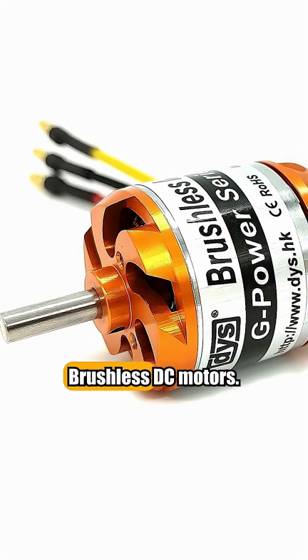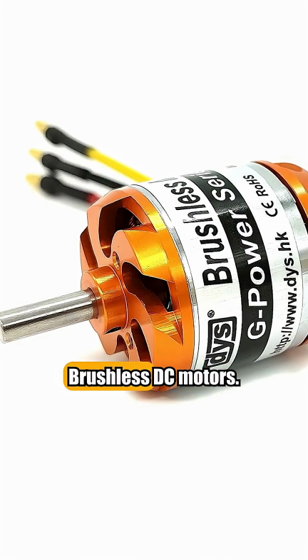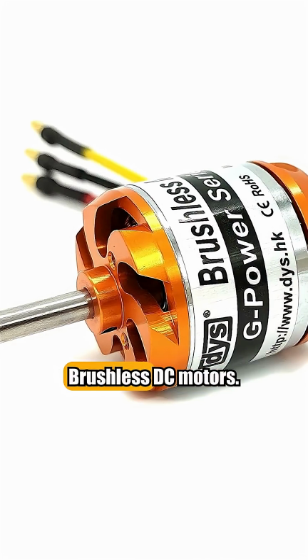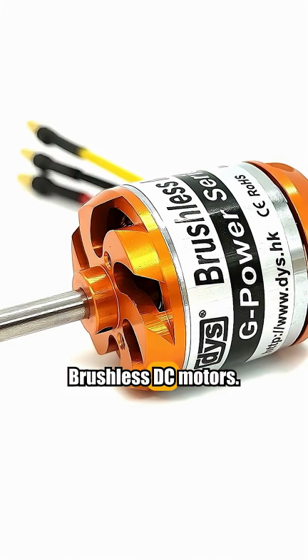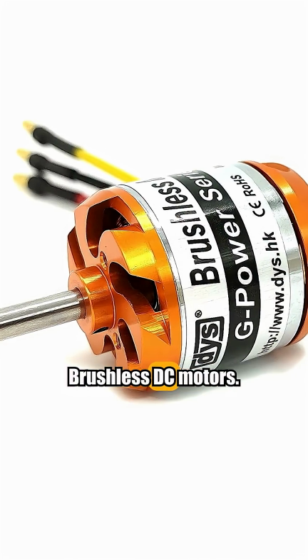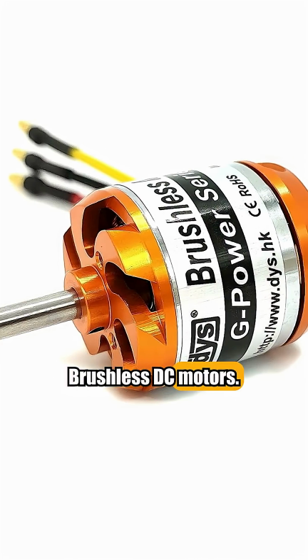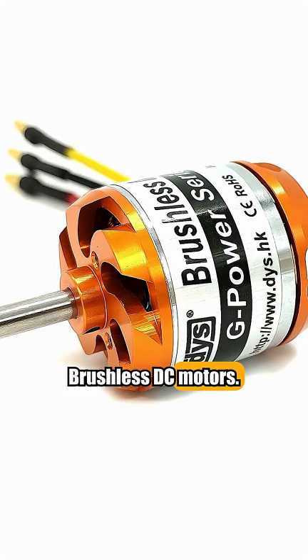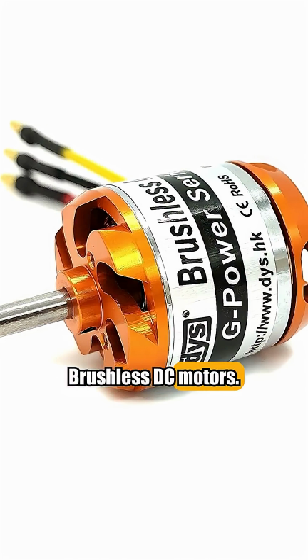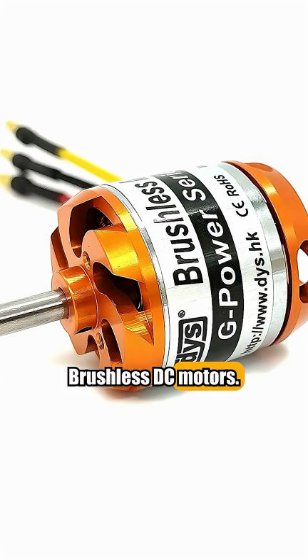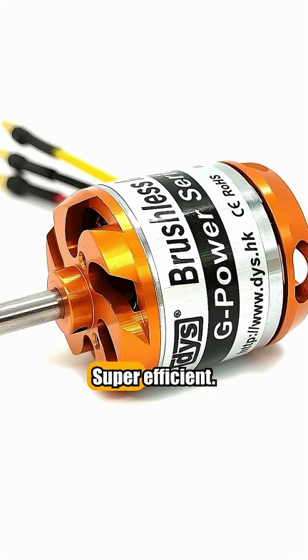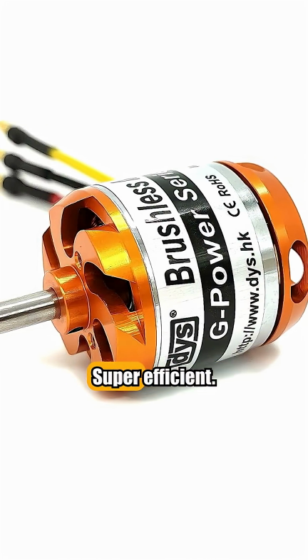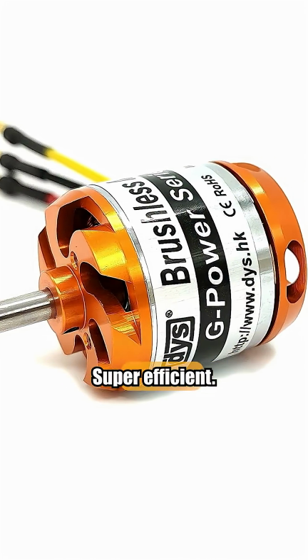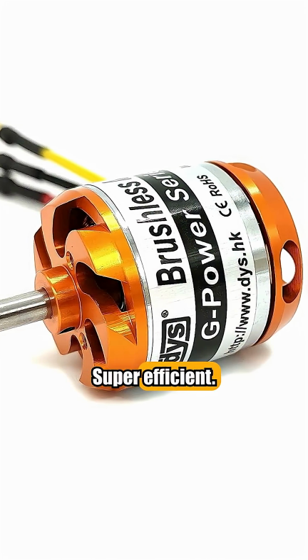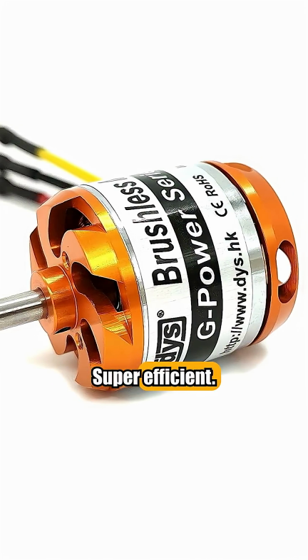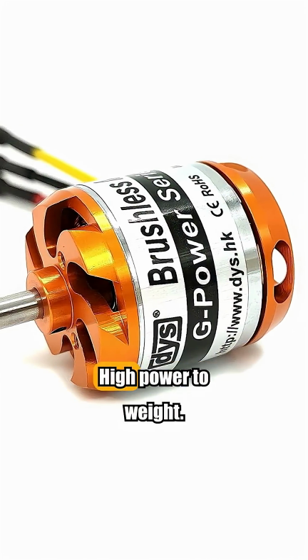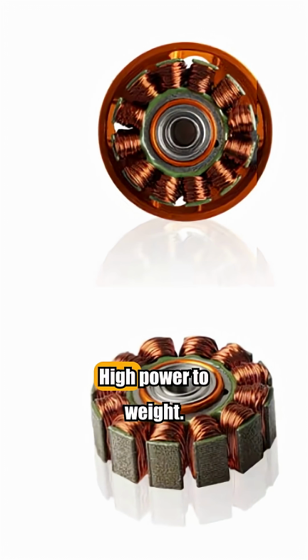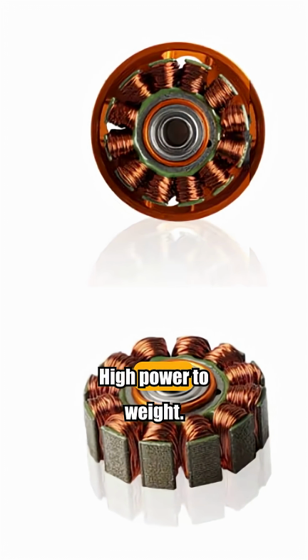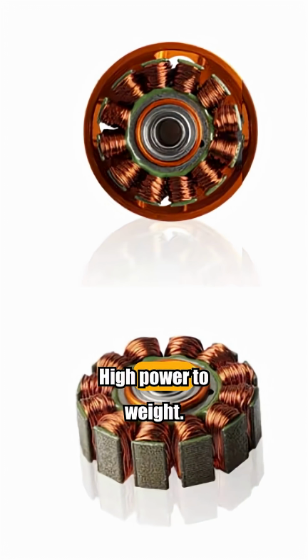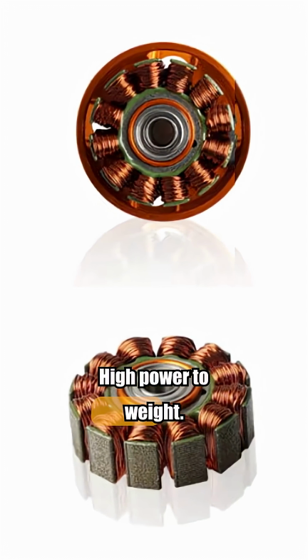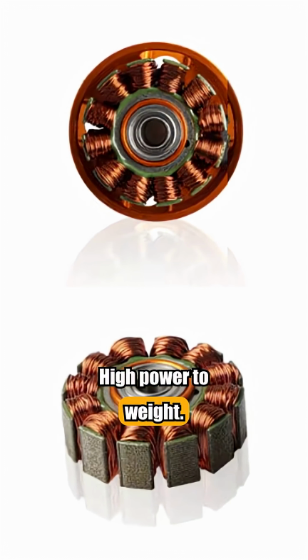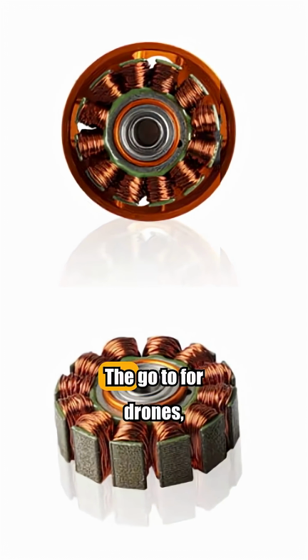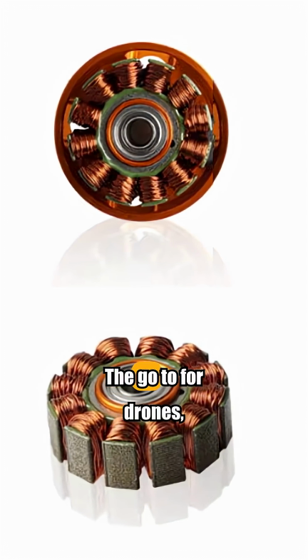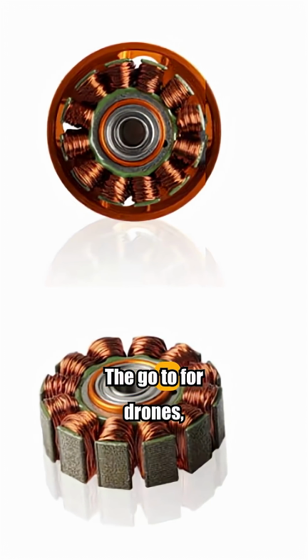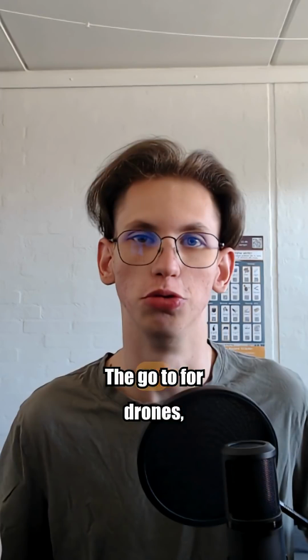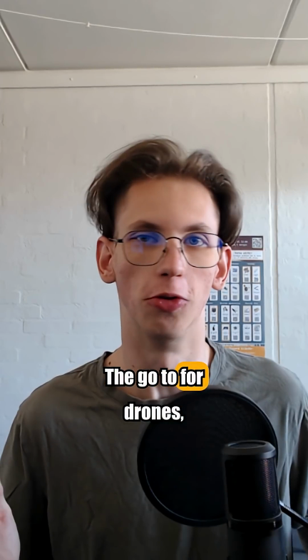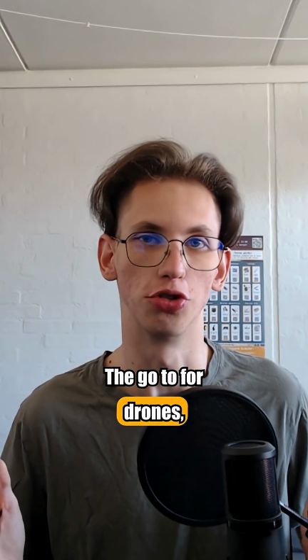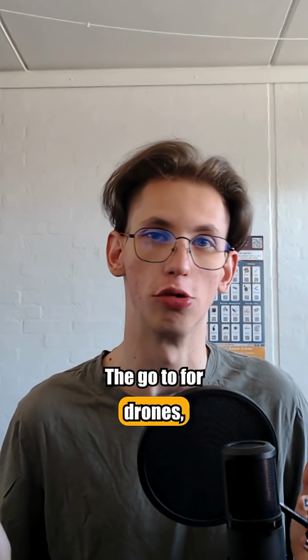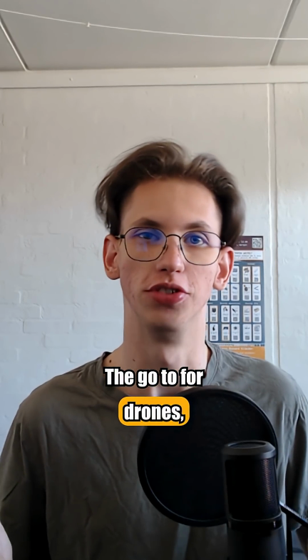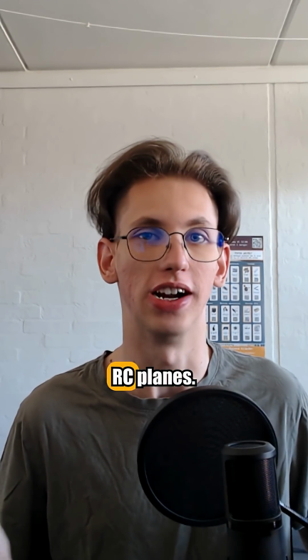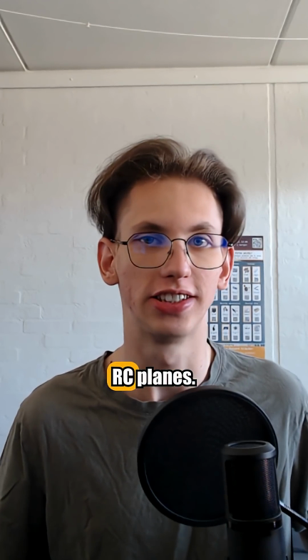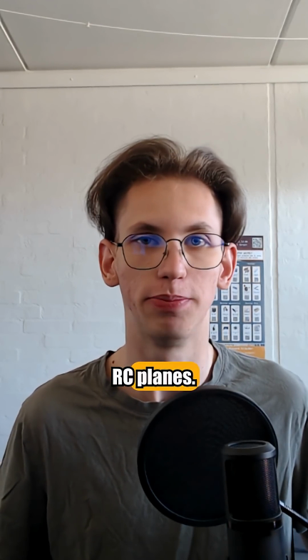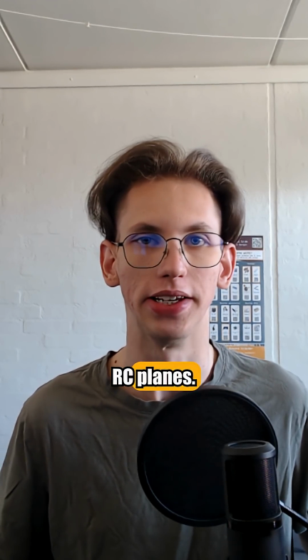Brushless DC motors. Super efficient, high power-to-weight — the go-to for drones and RC planes.